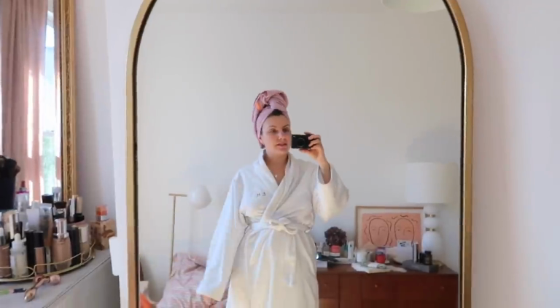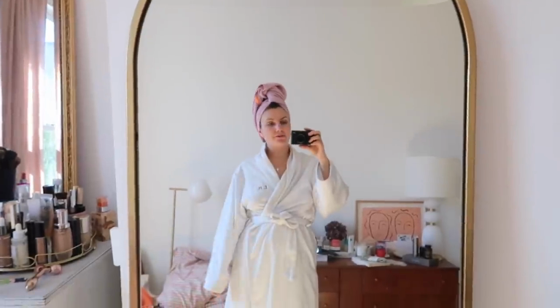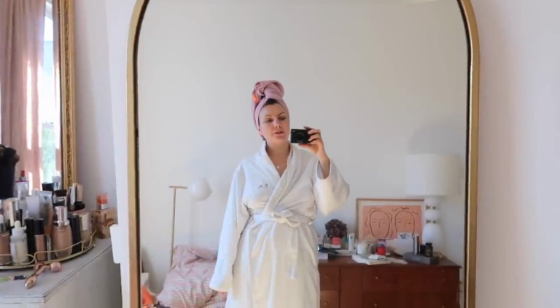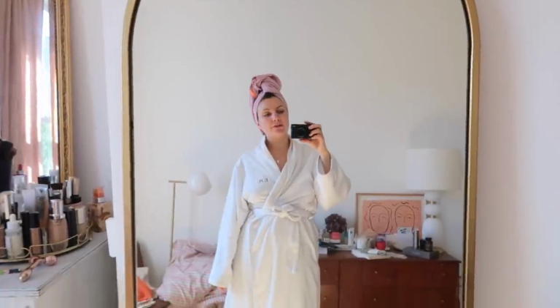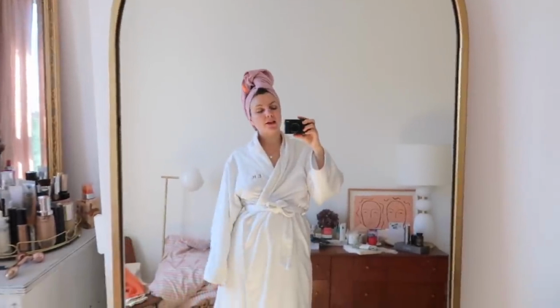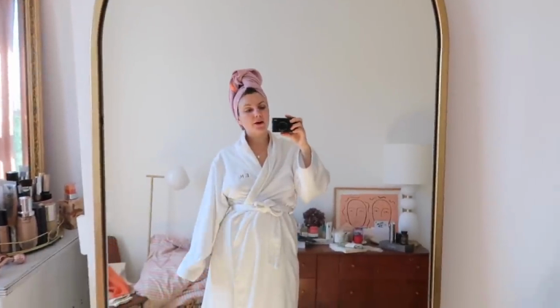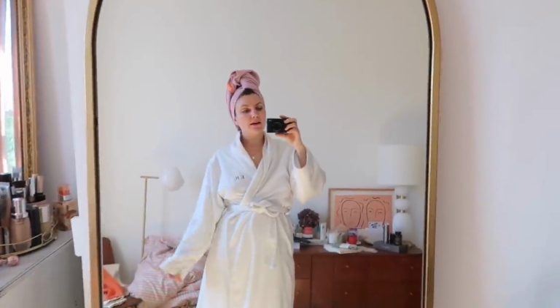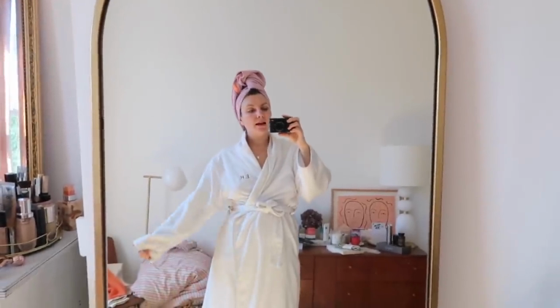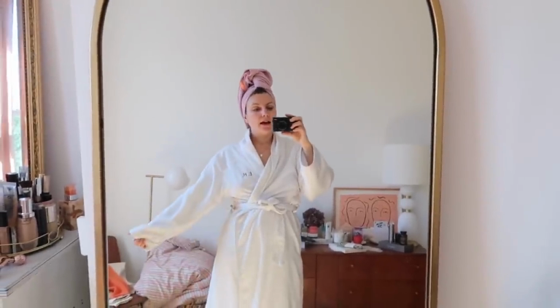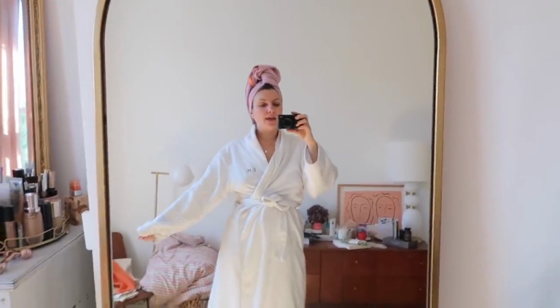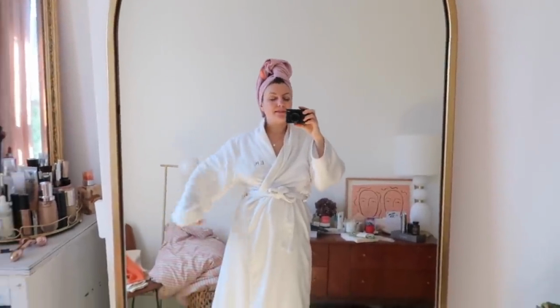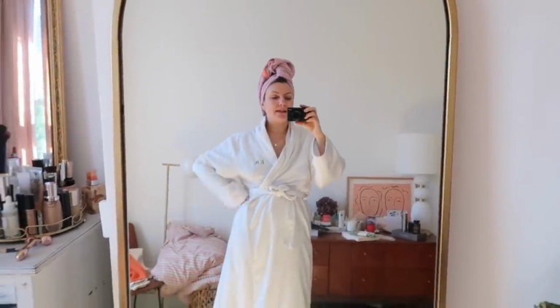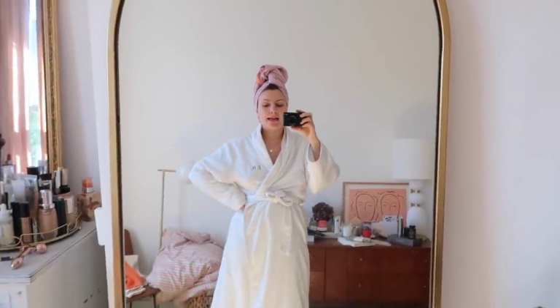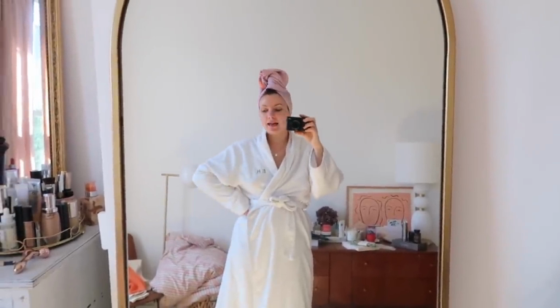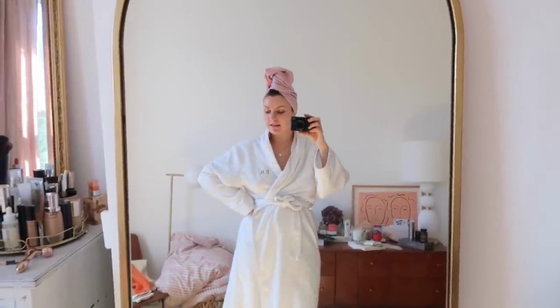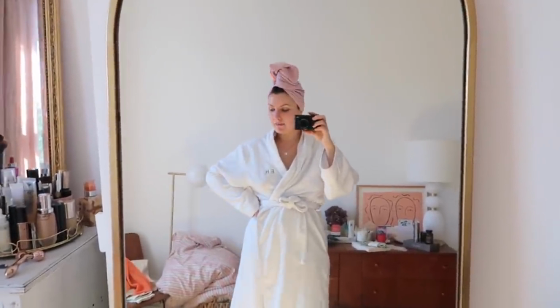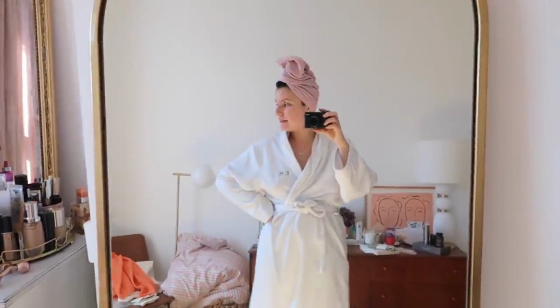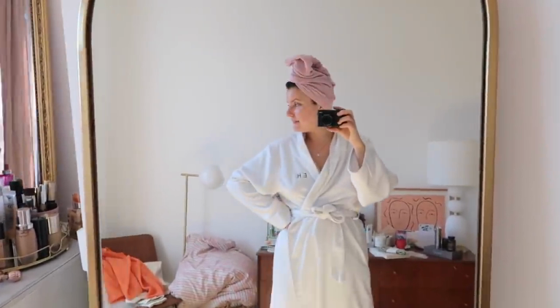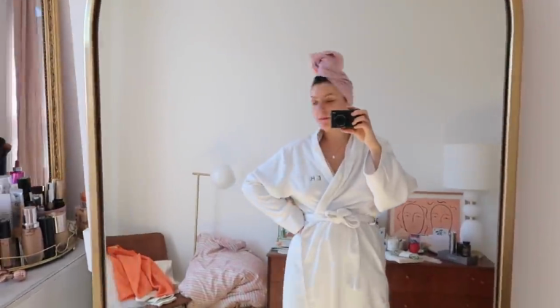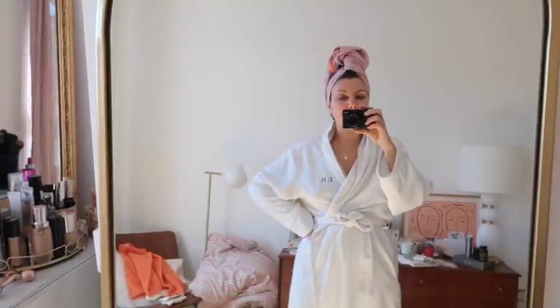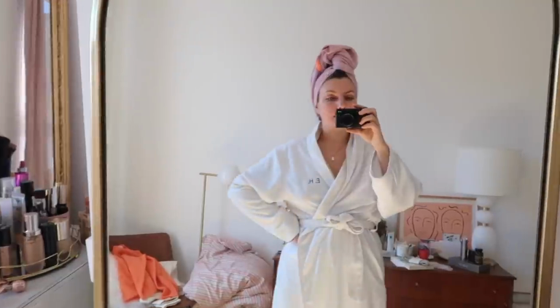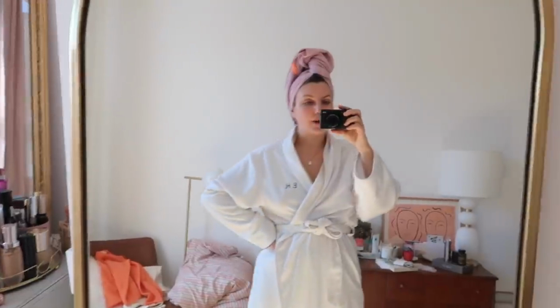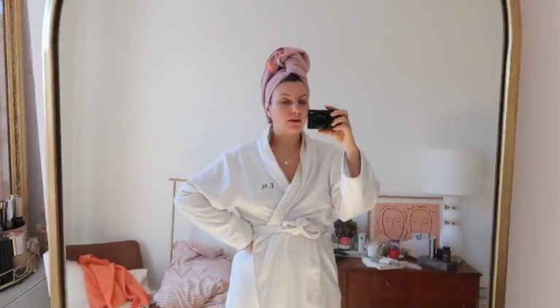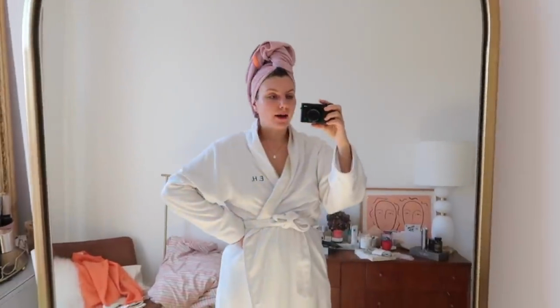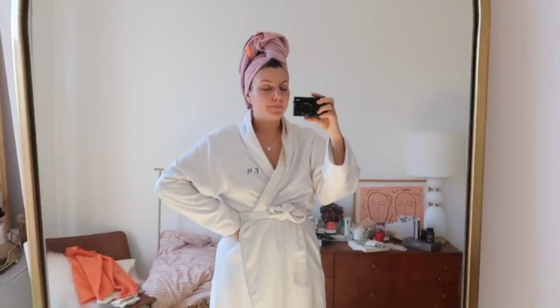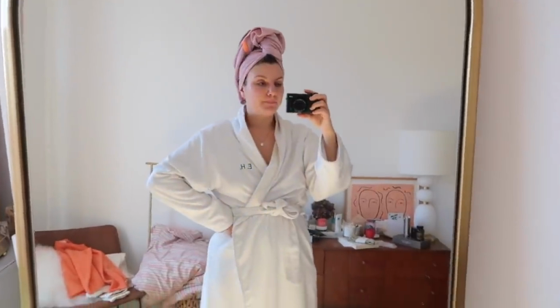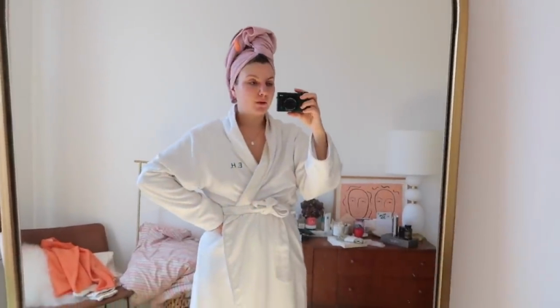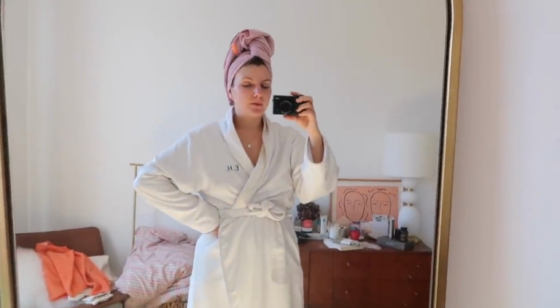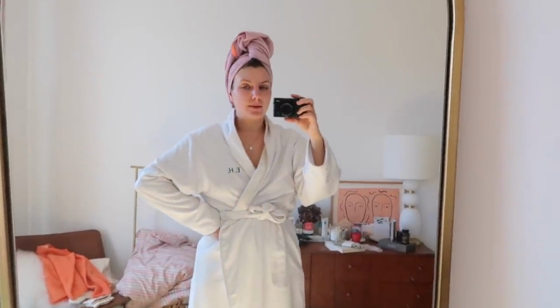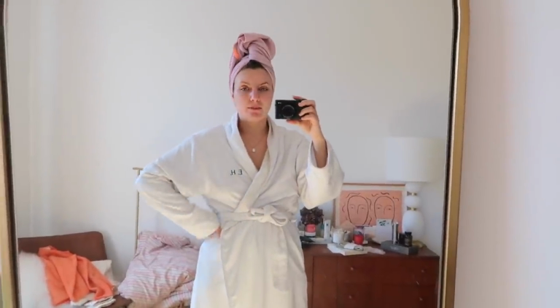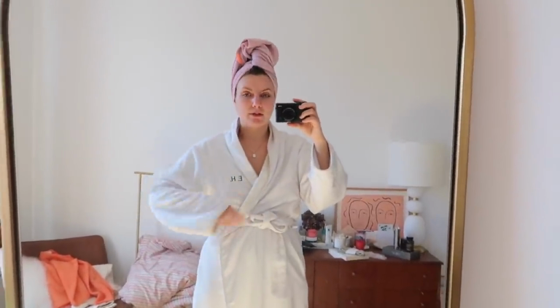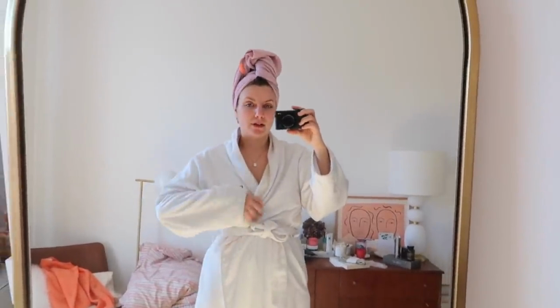I've just got out of the shower, it's Monday, I did some Pilates this morning as well, which has been making me feel really good.